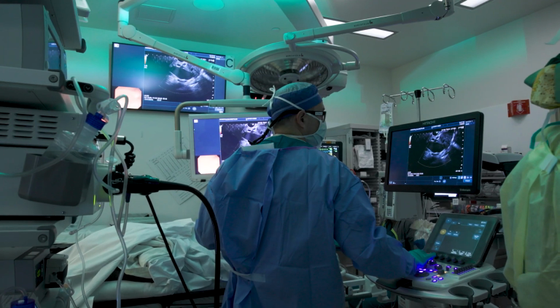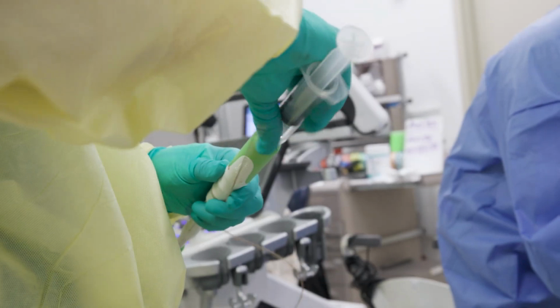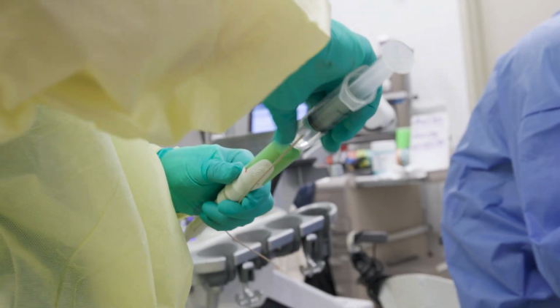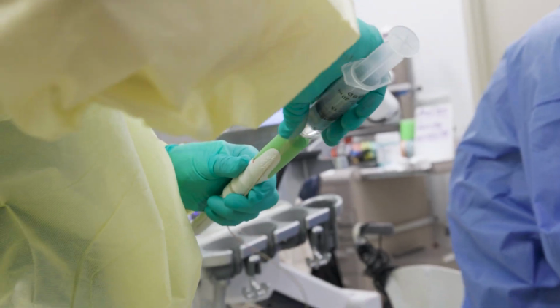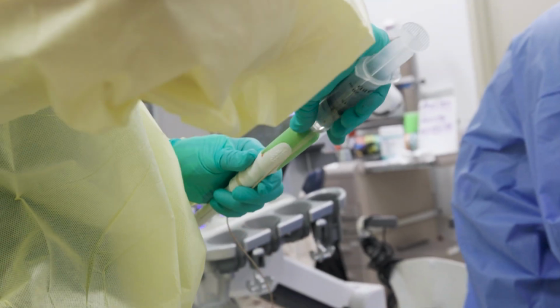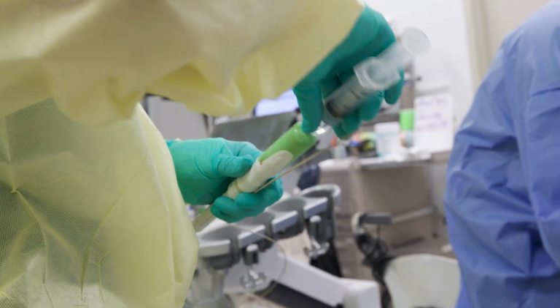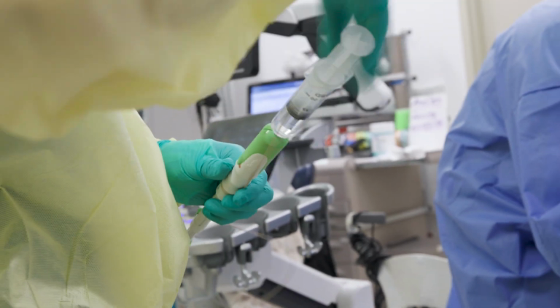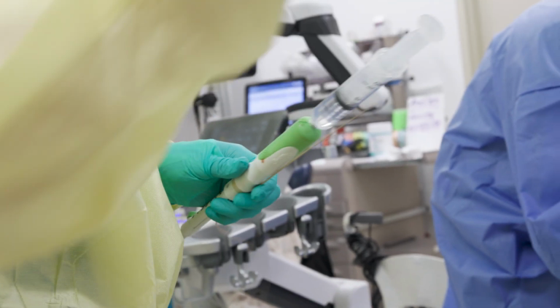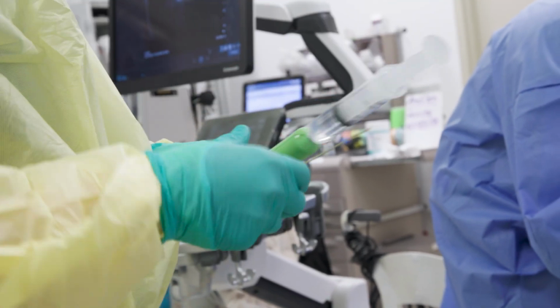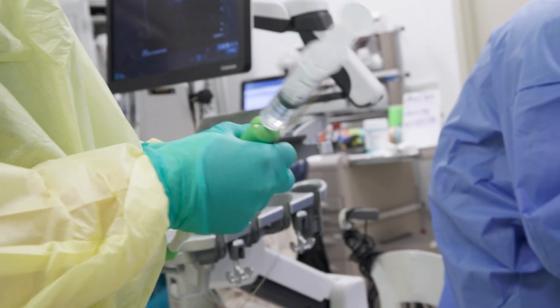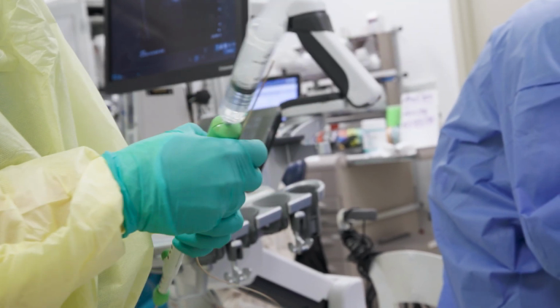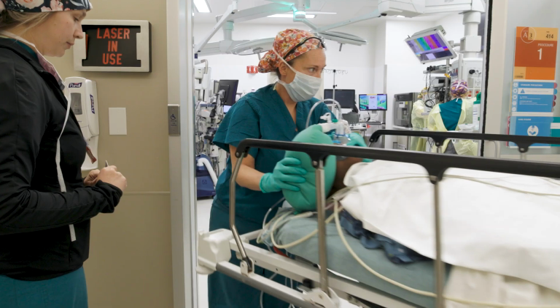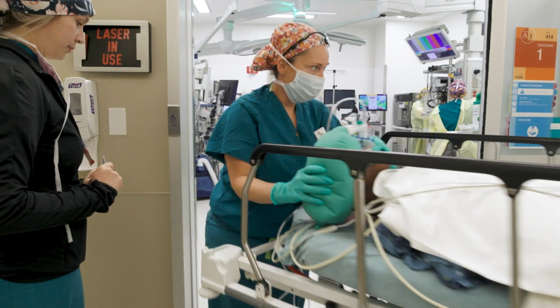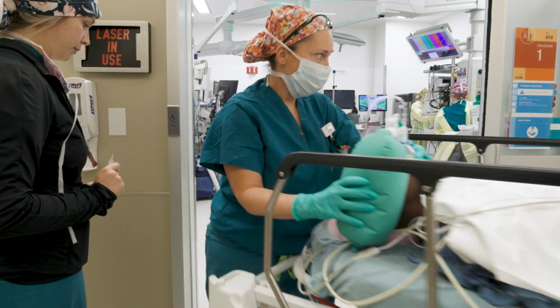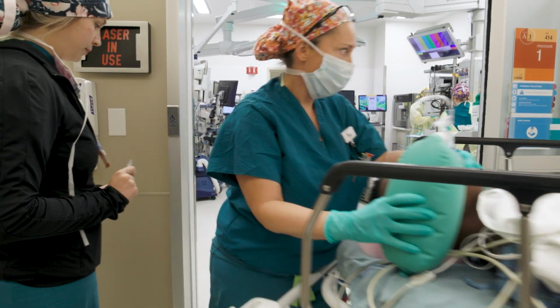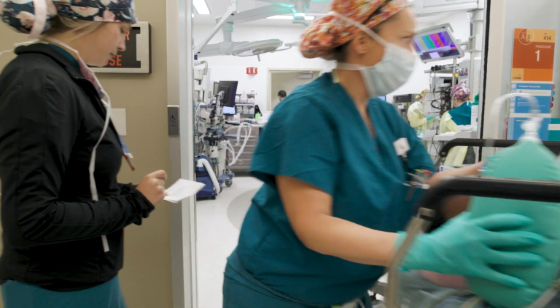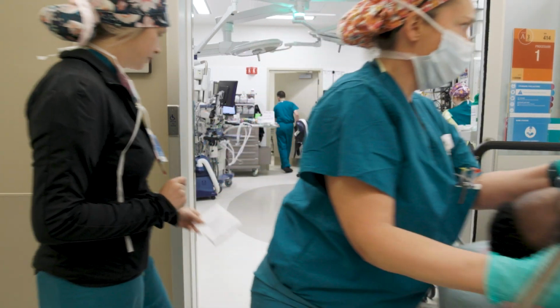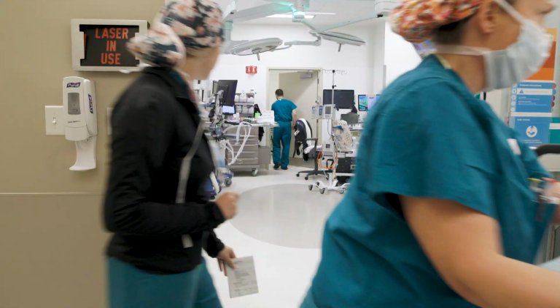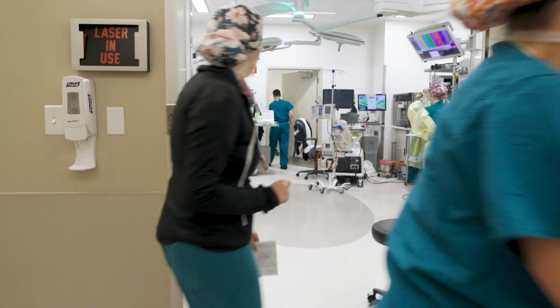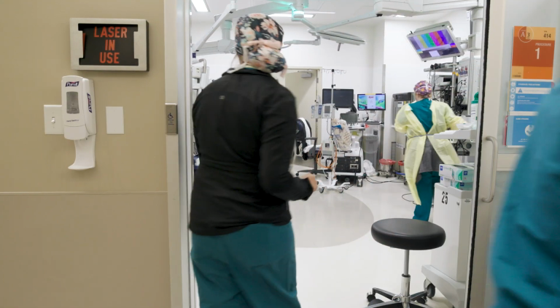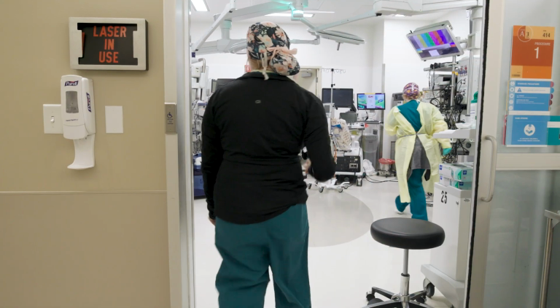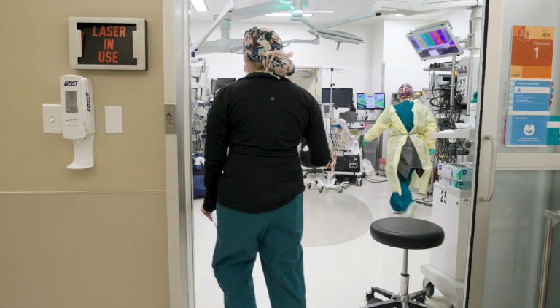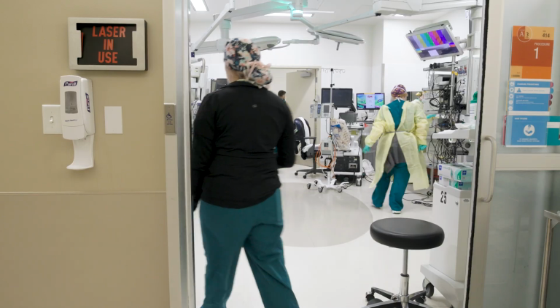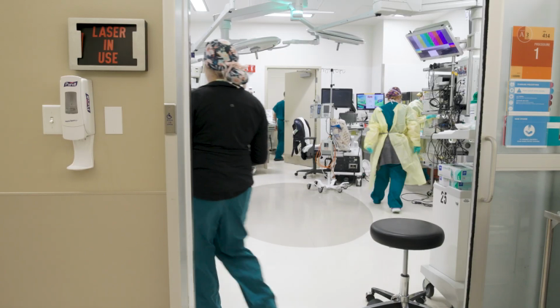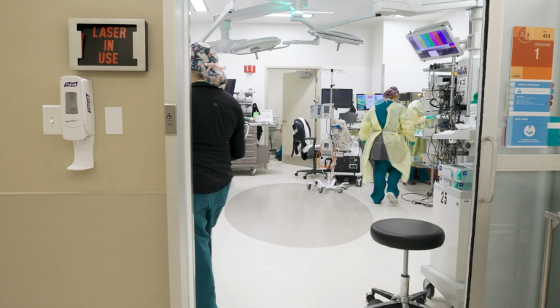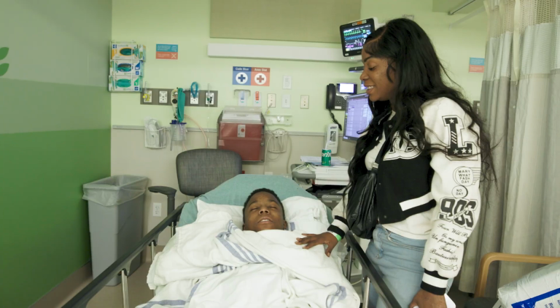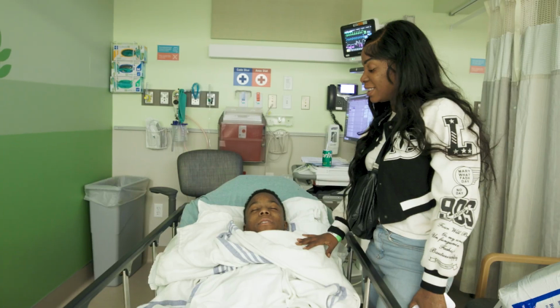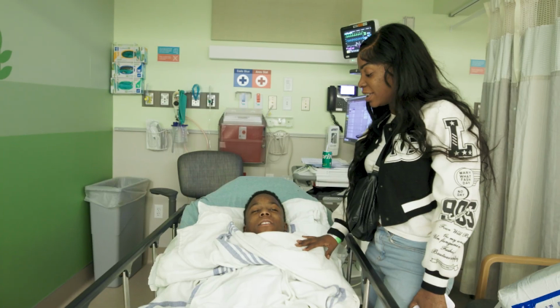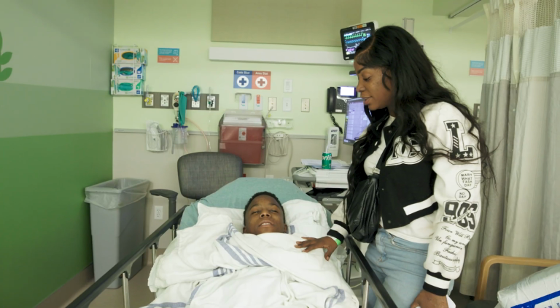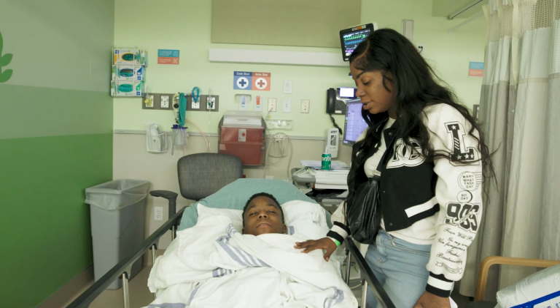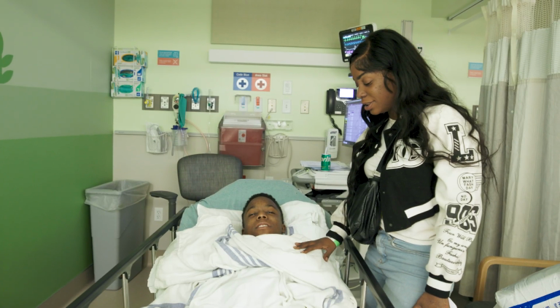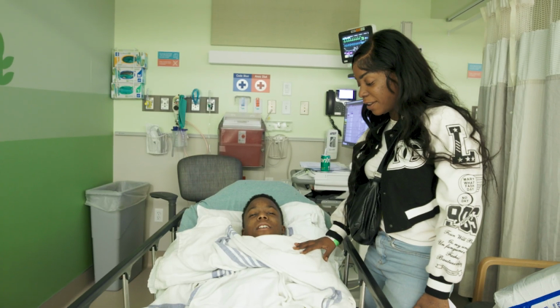The procedure typically lasts about an hour. You'll be reunited with your child as soon as they wake up from anesthesia.